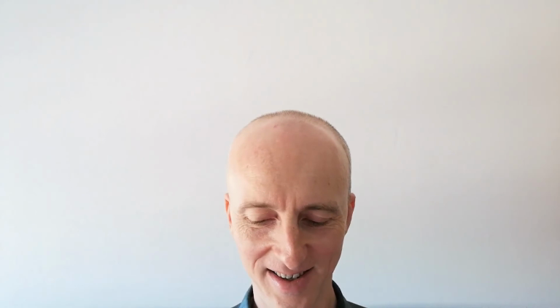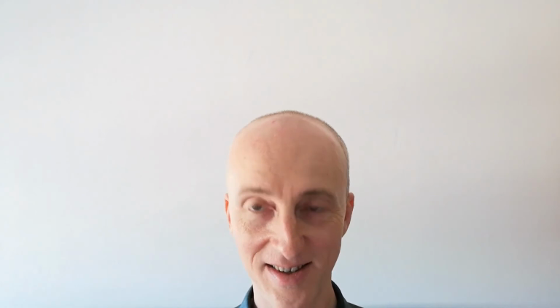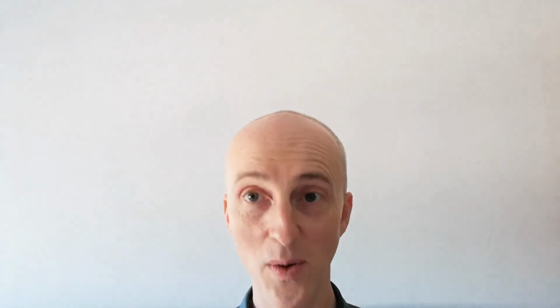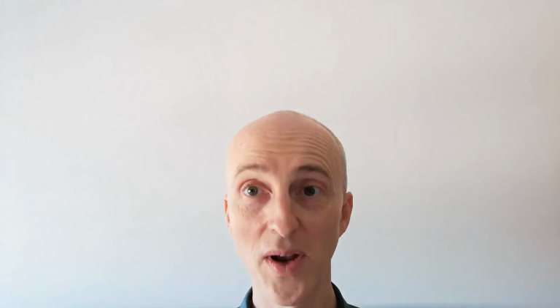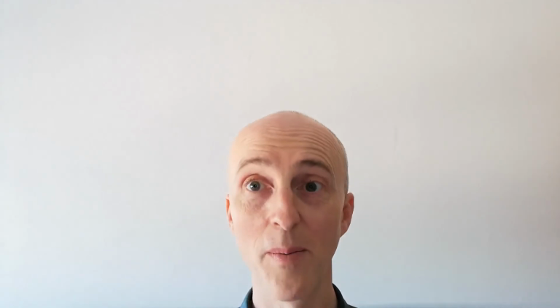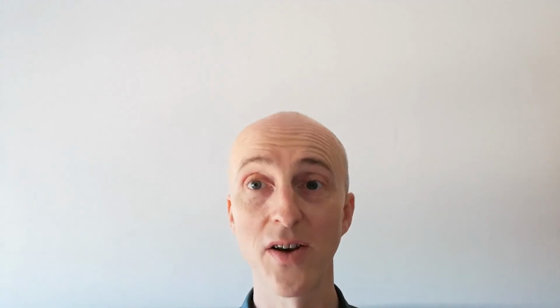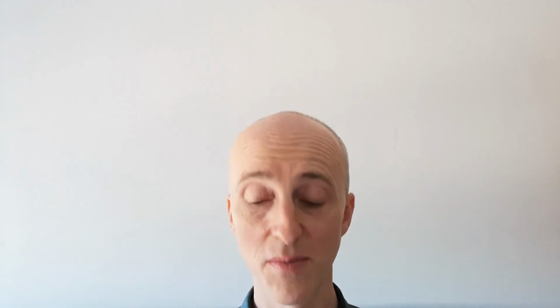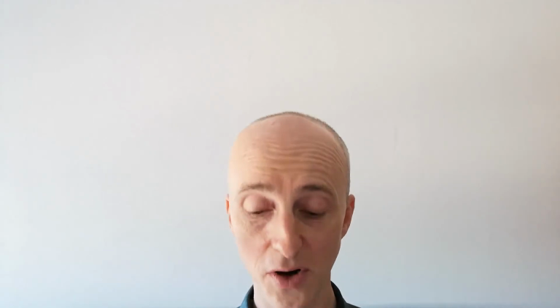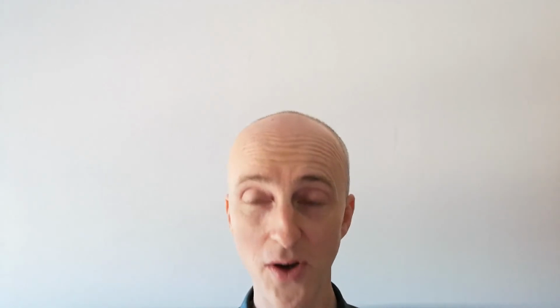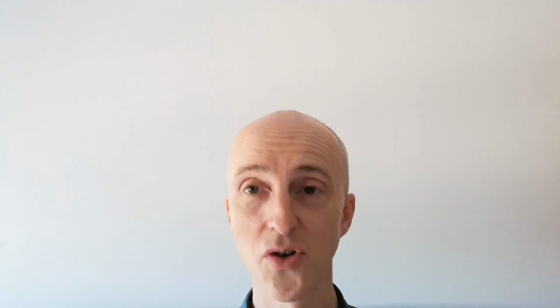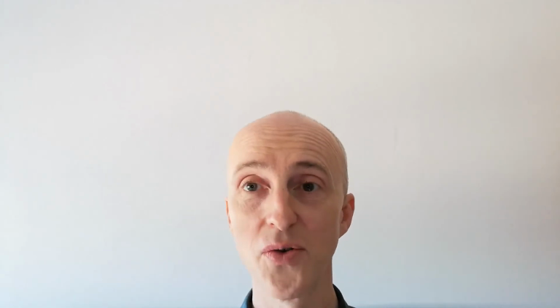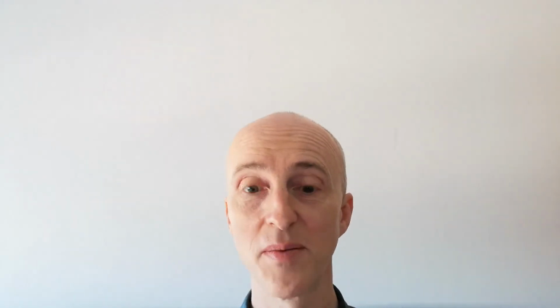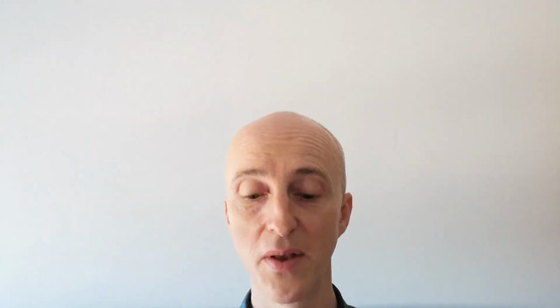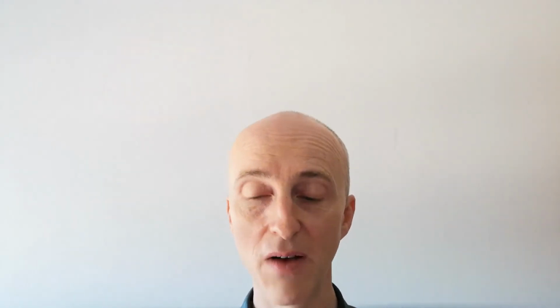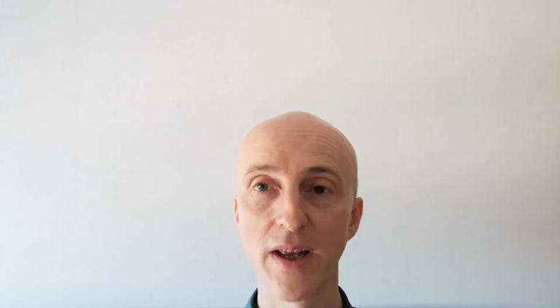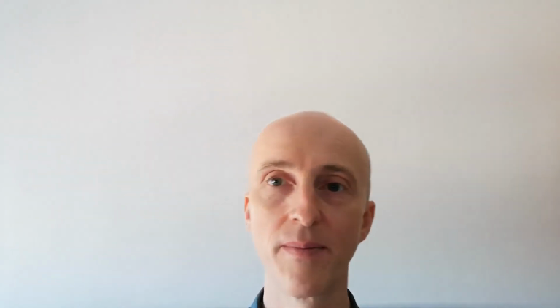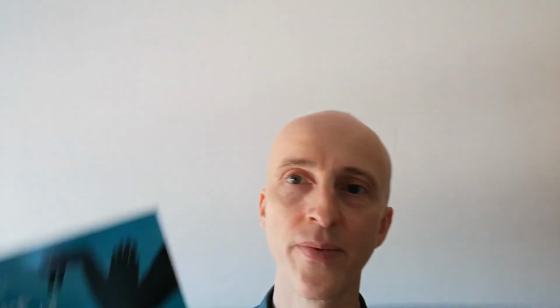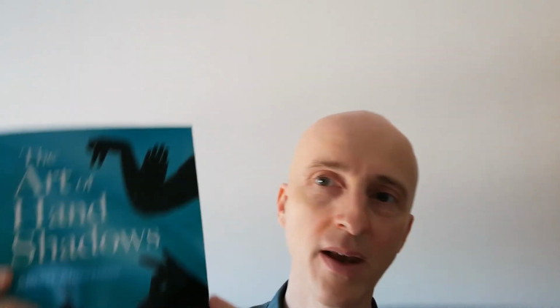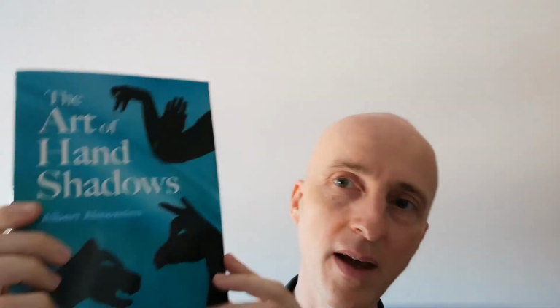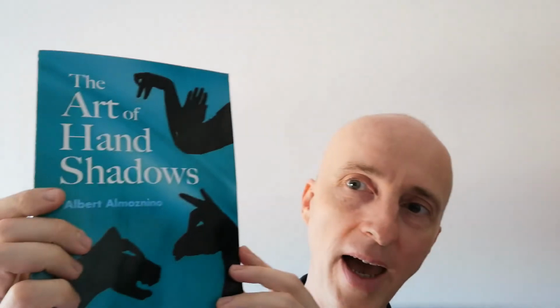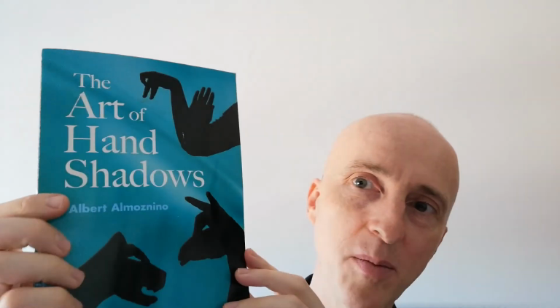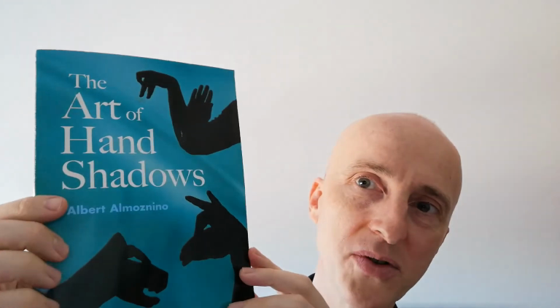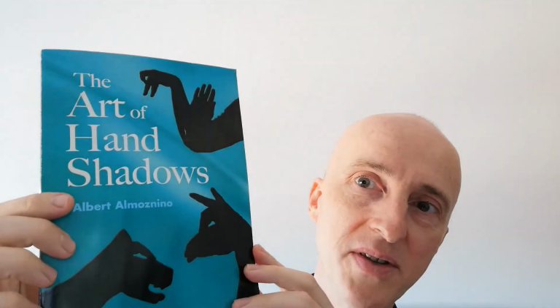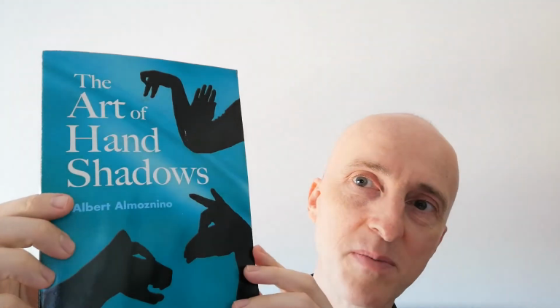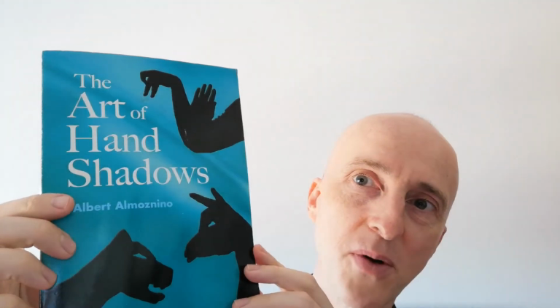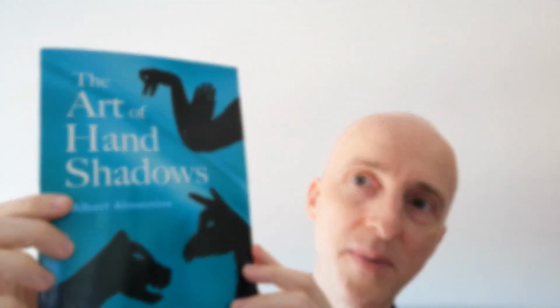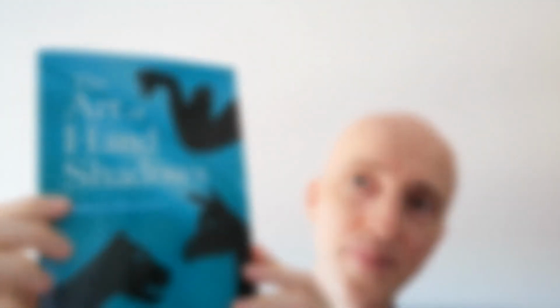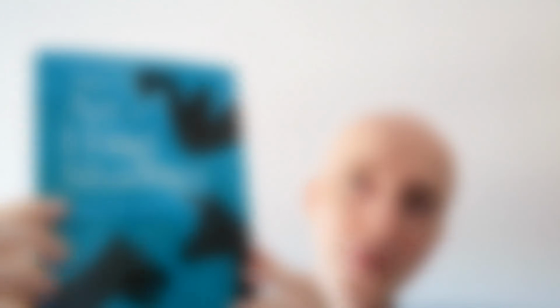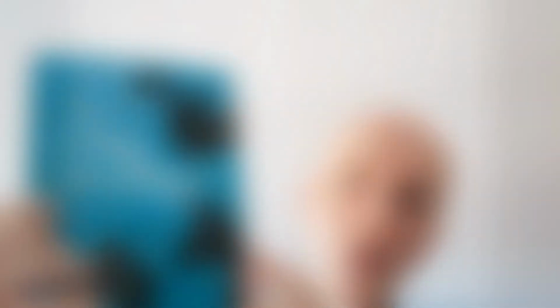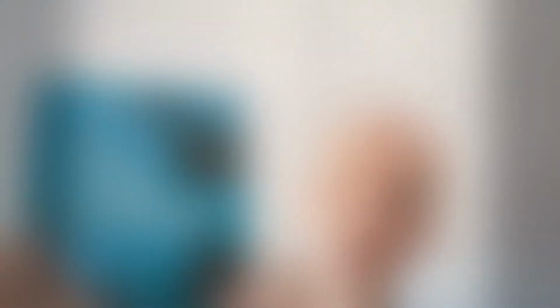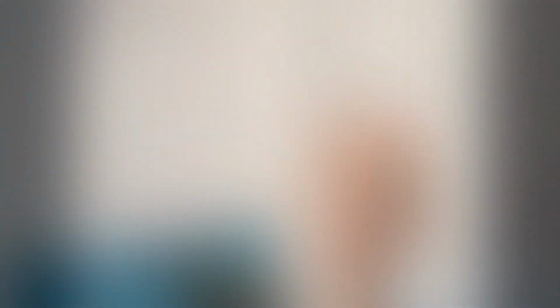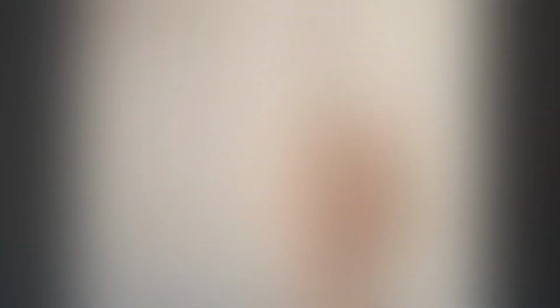When you come back tomorrow, I'll show you some of the lovely animals in this book. It's a wonderful book.